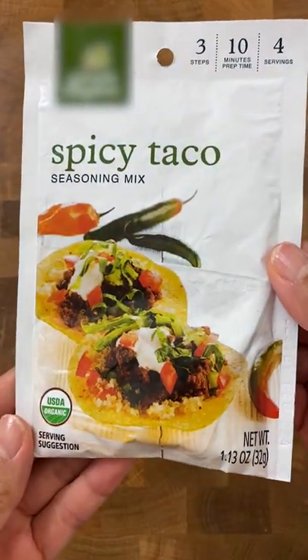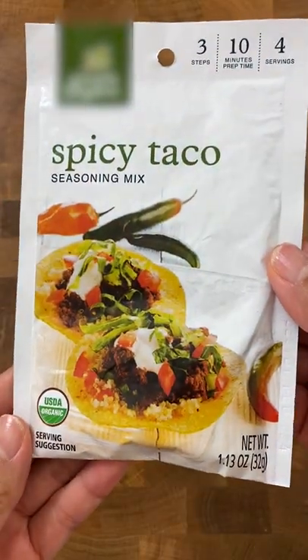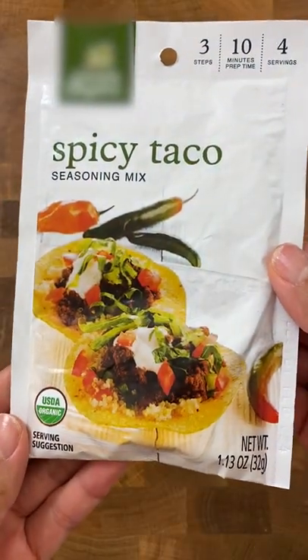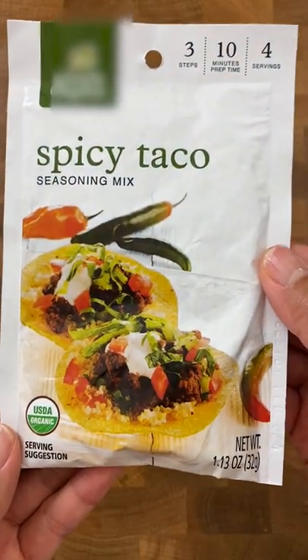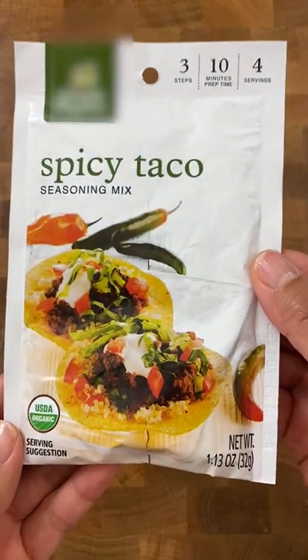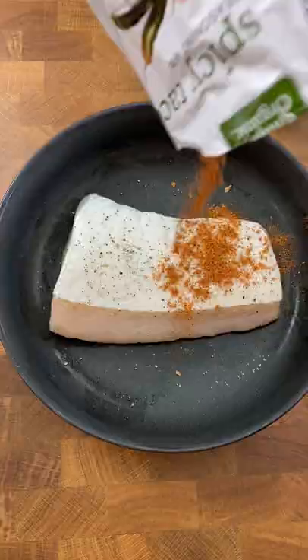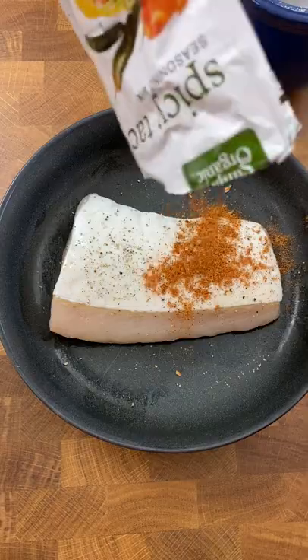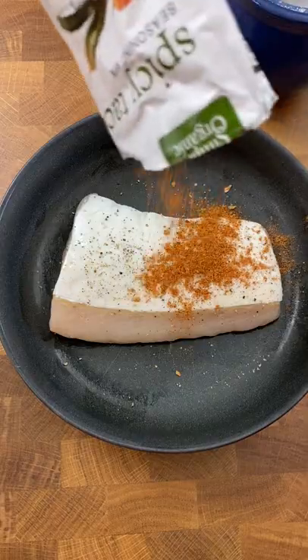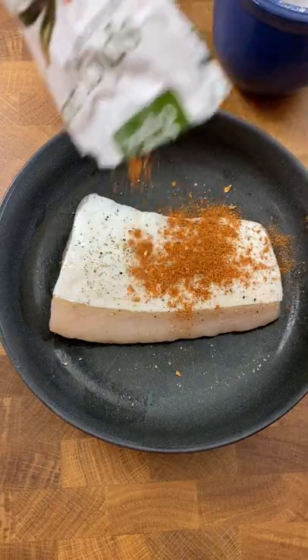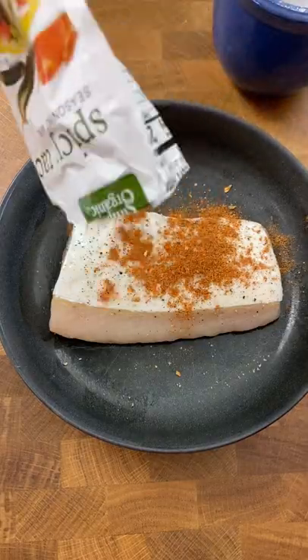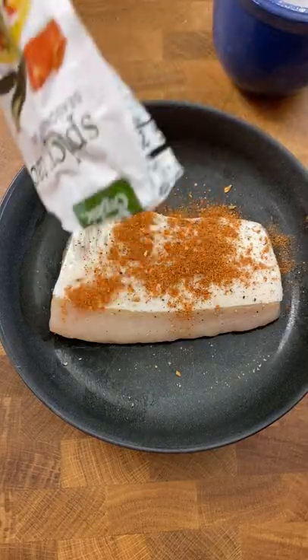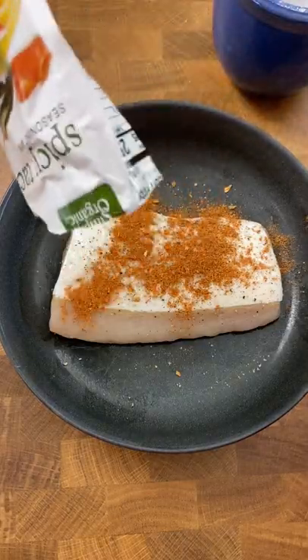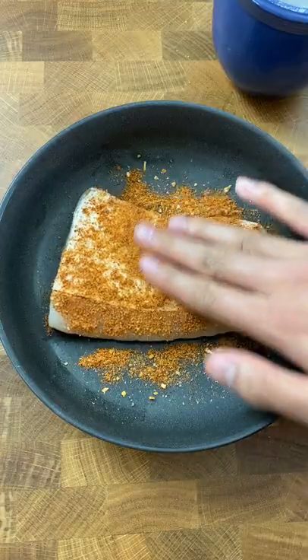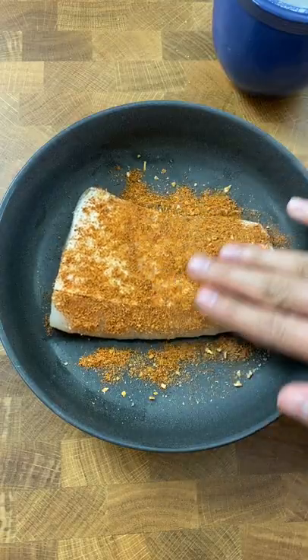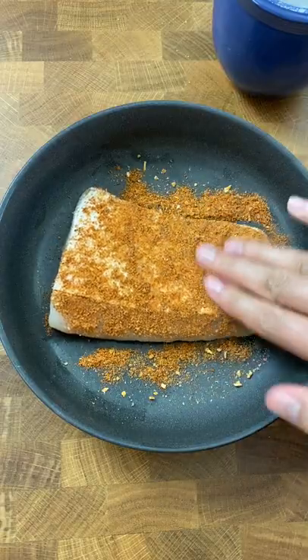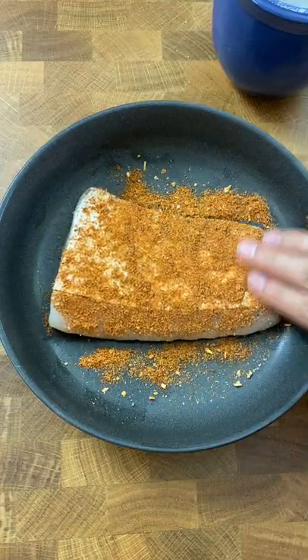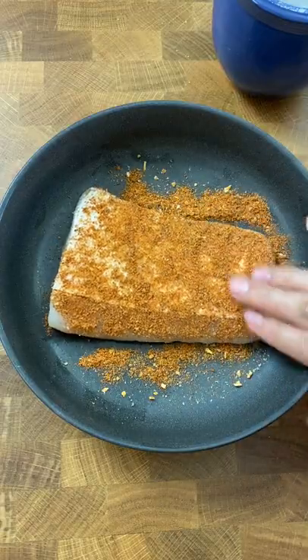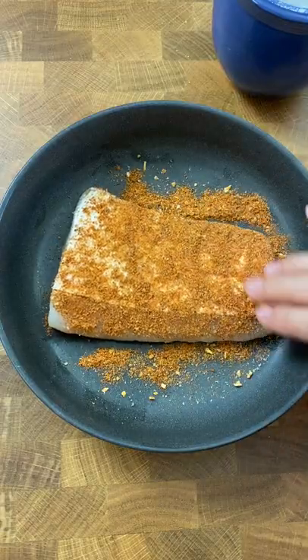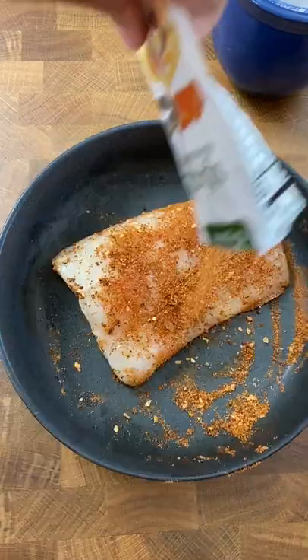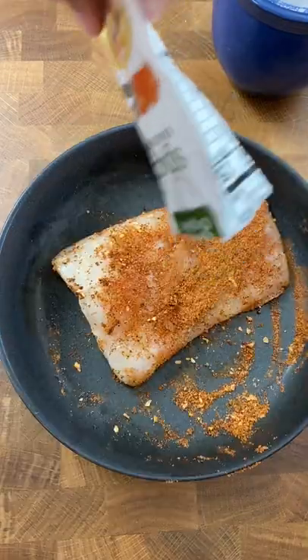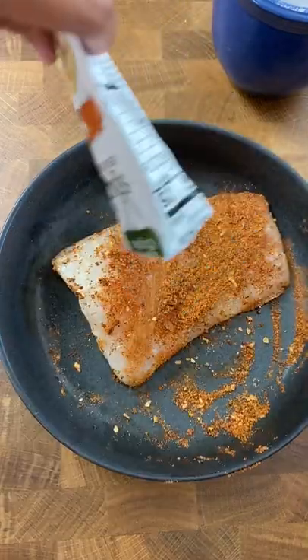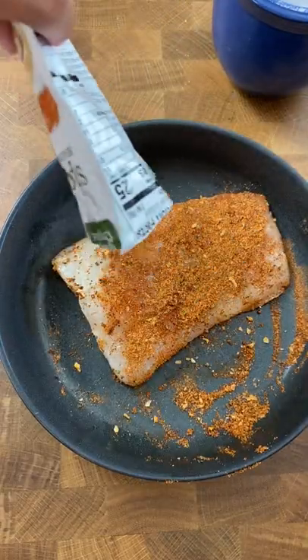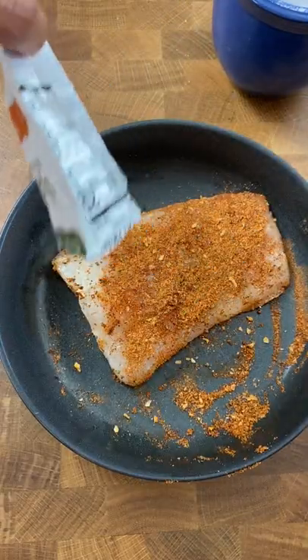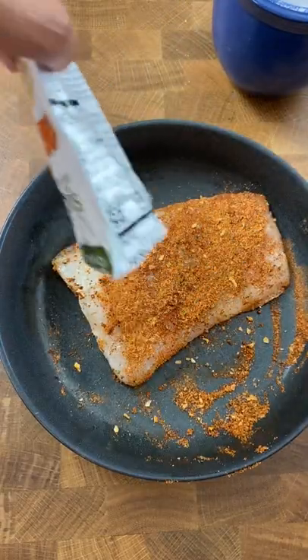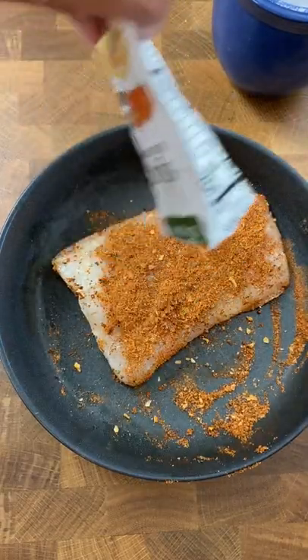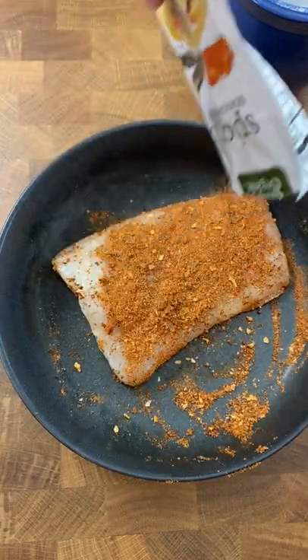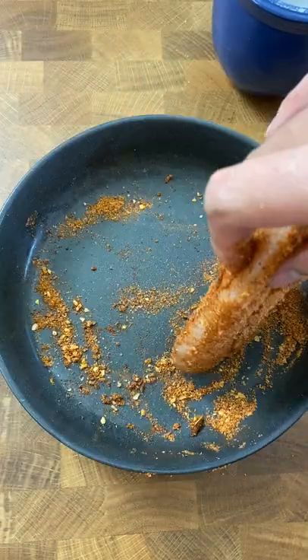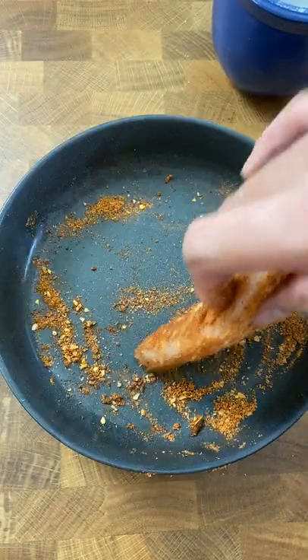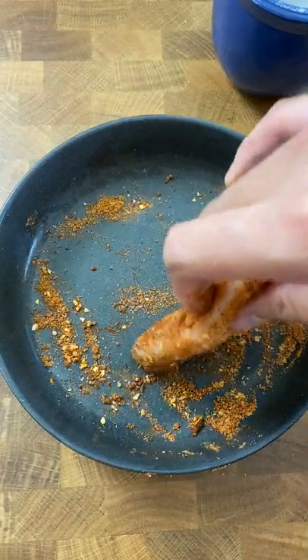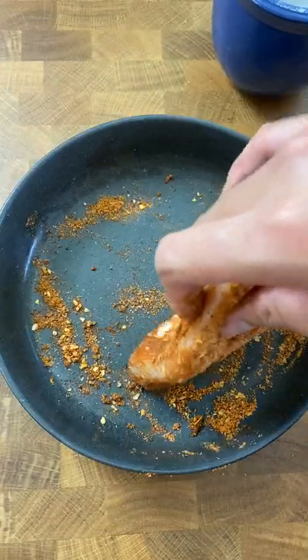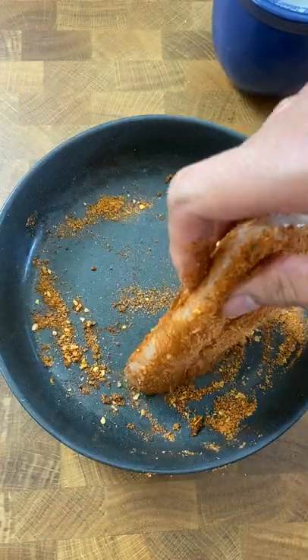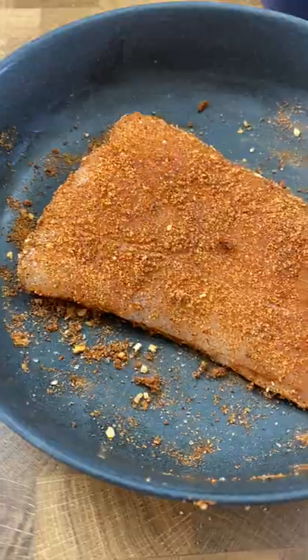We decided on fish because one, it's super quick to defrost and cook compared to other meats. And two, he loves fish.